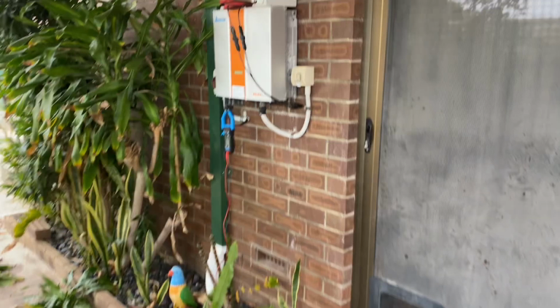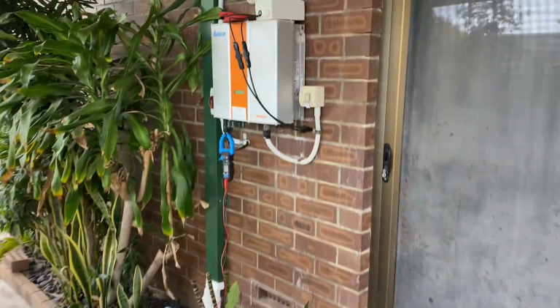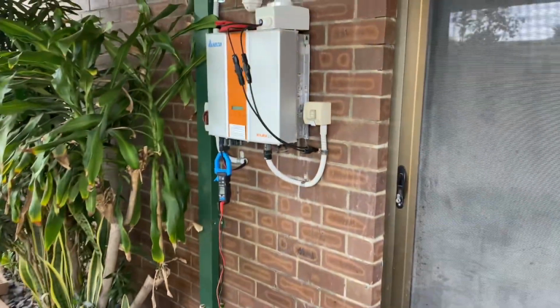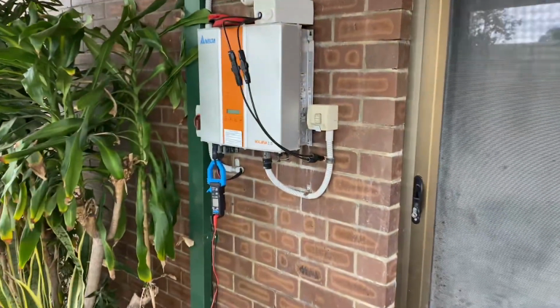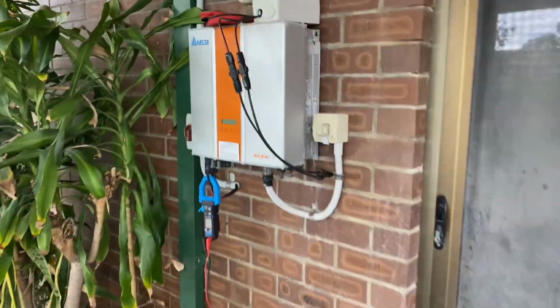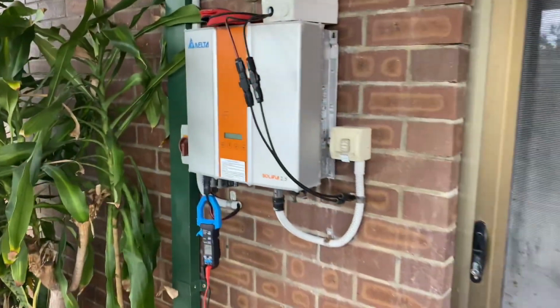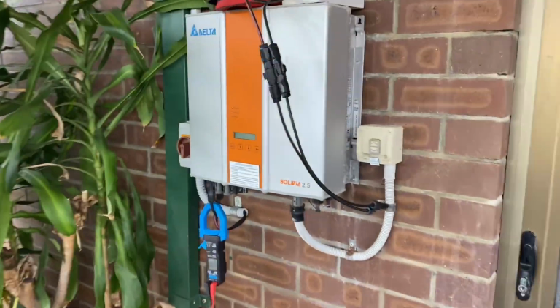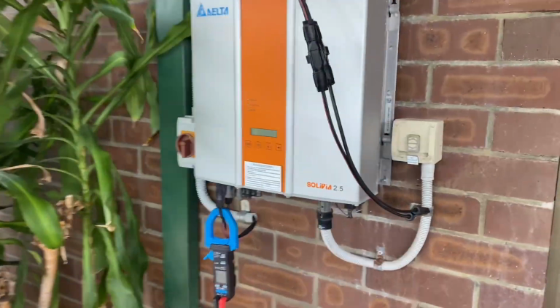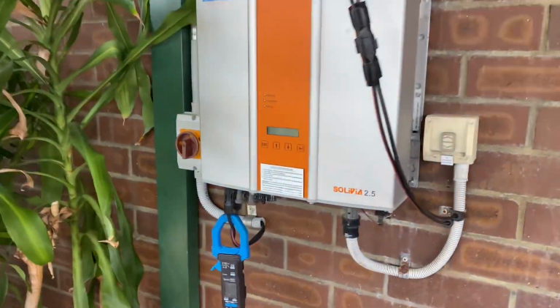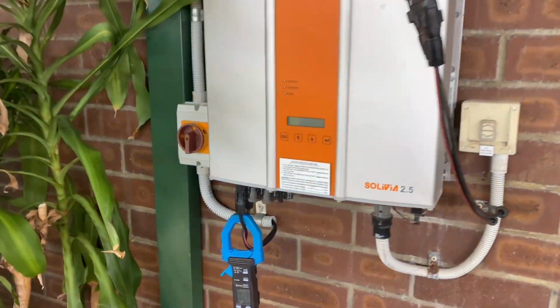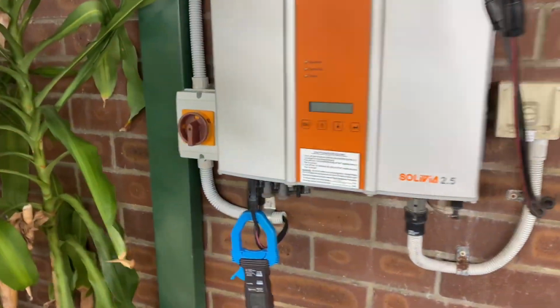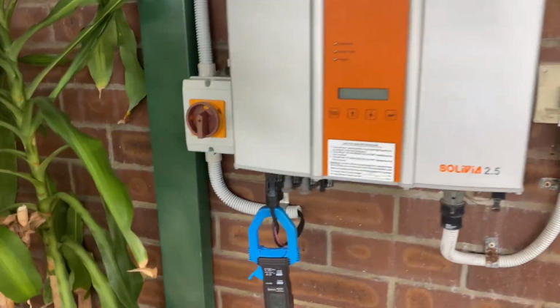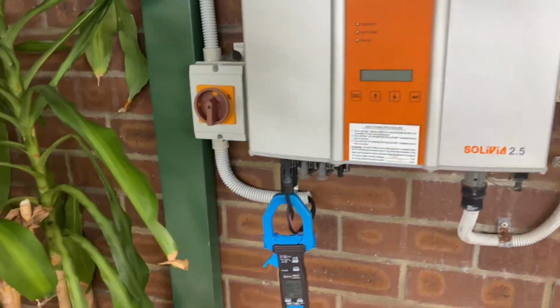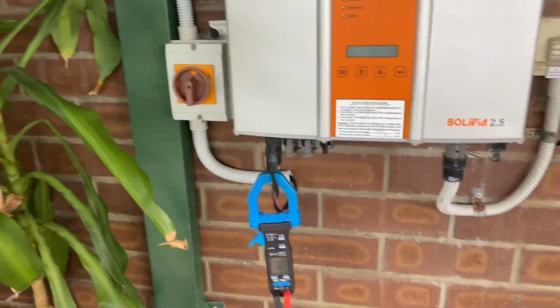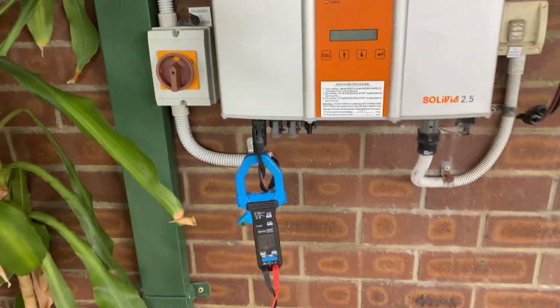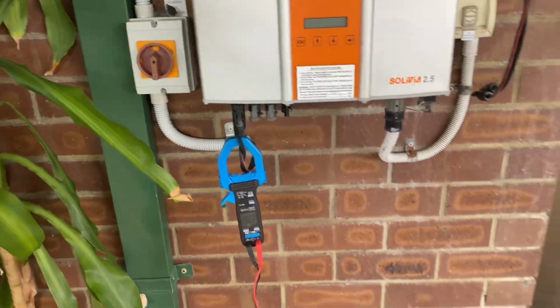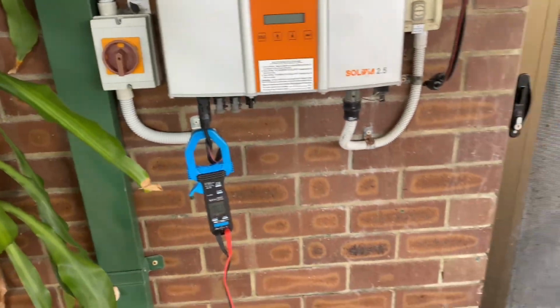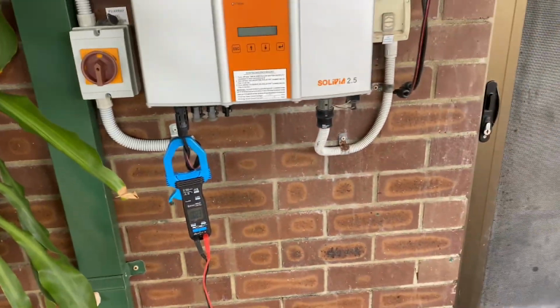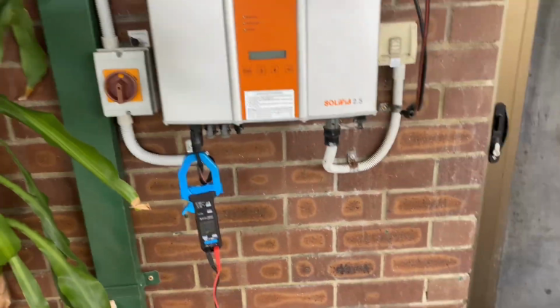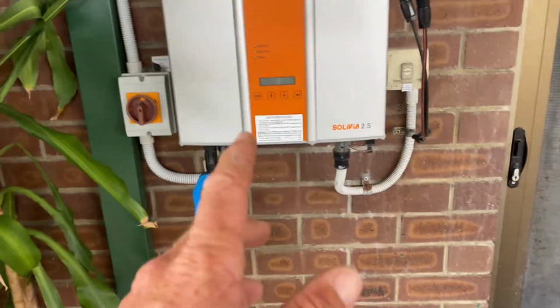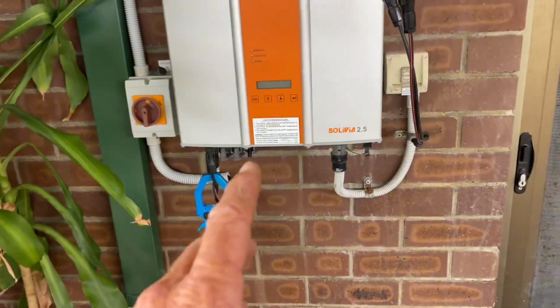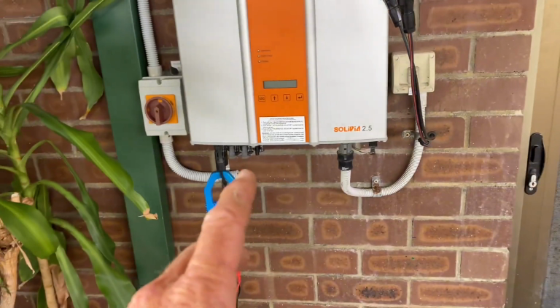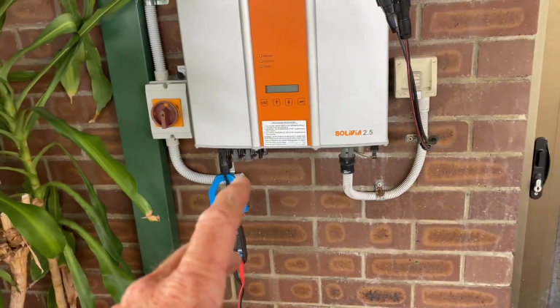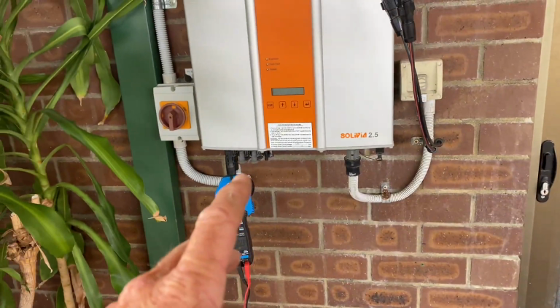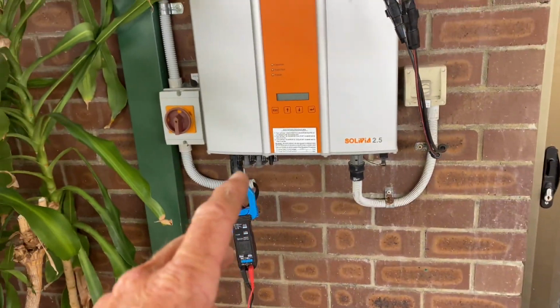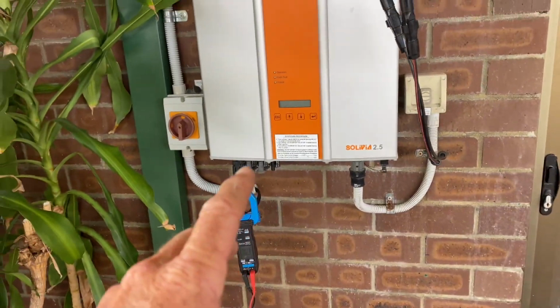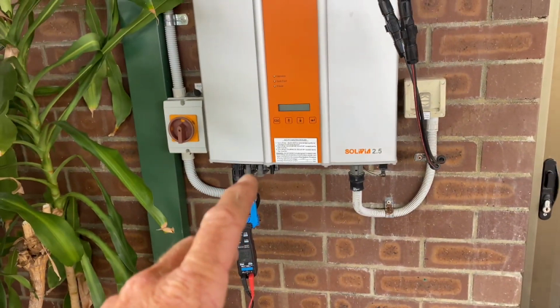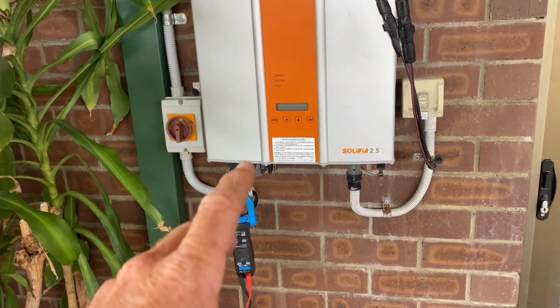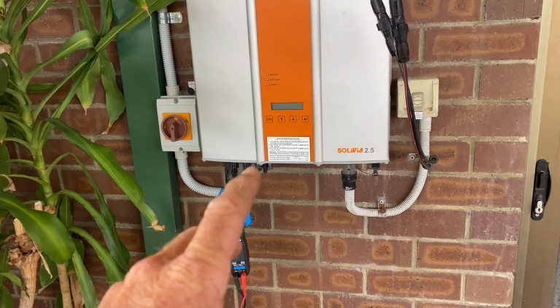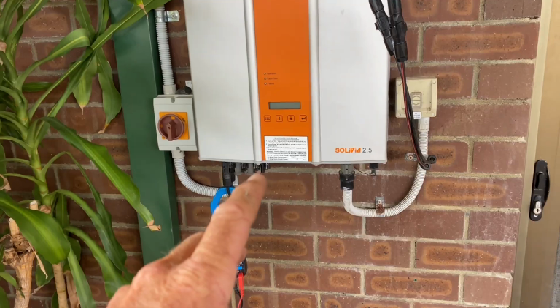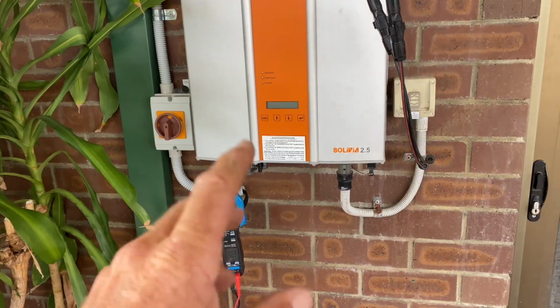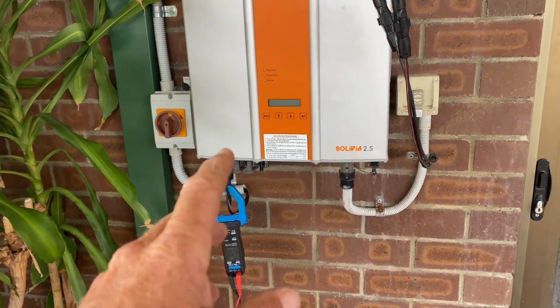G'day viewers, Jason here from Journal-Up Electrical Services, just doing a little bit of fault finding today in Willerton.